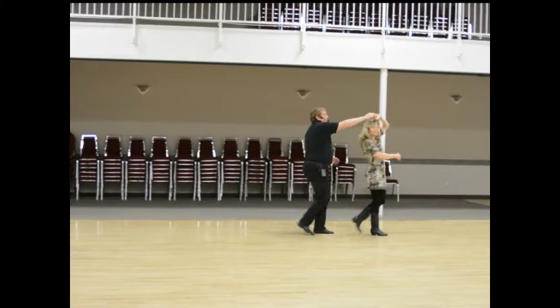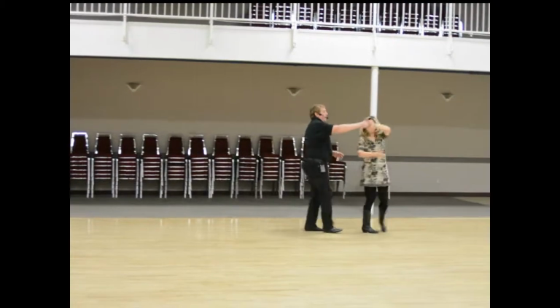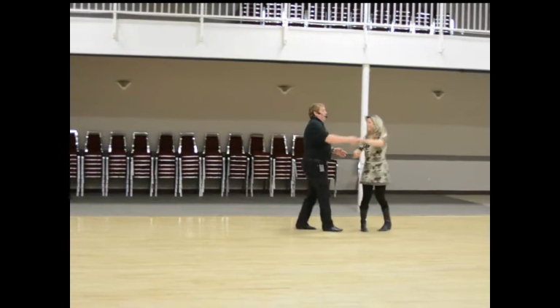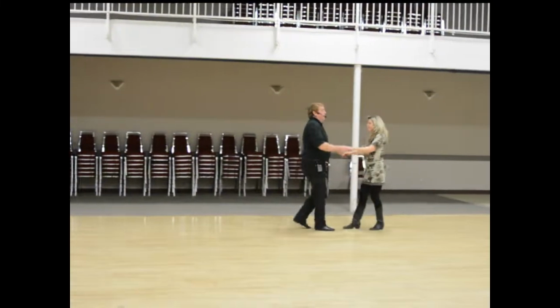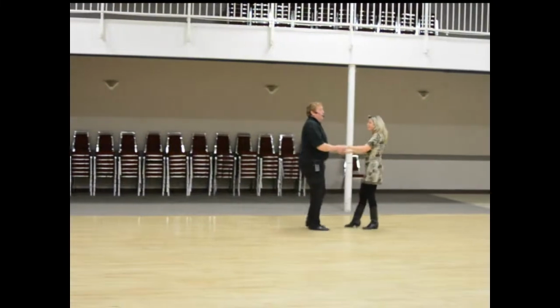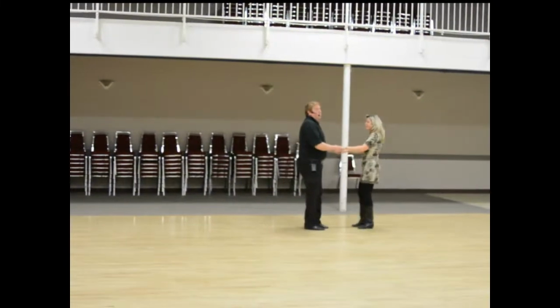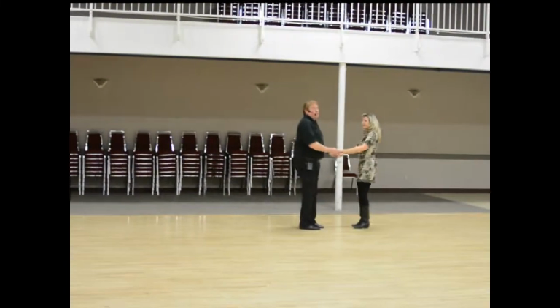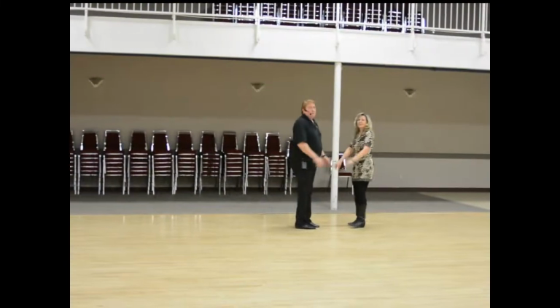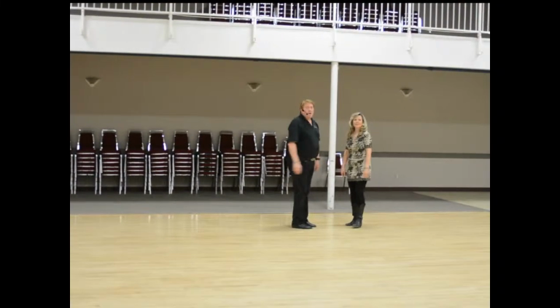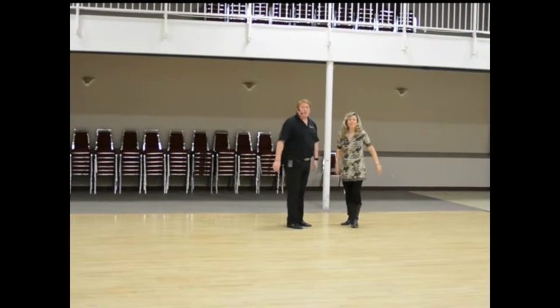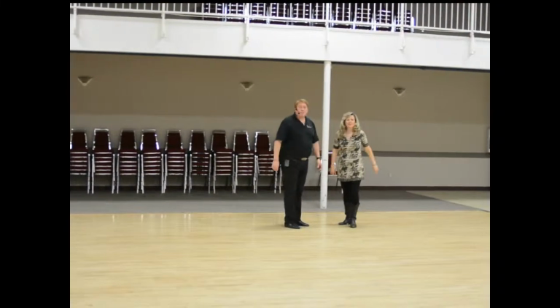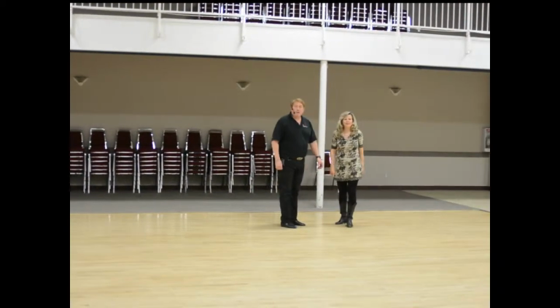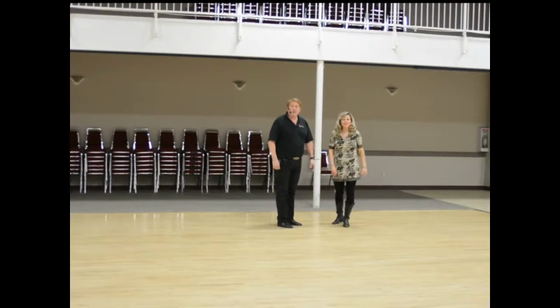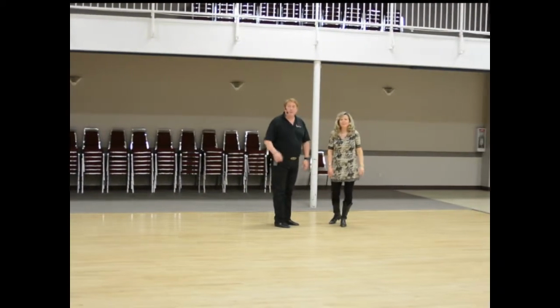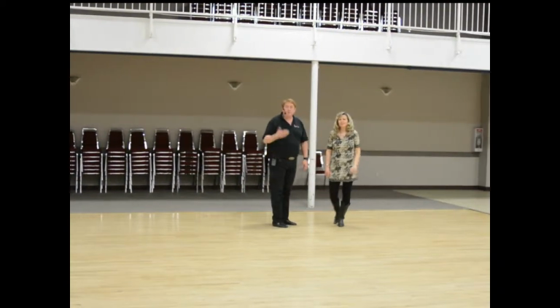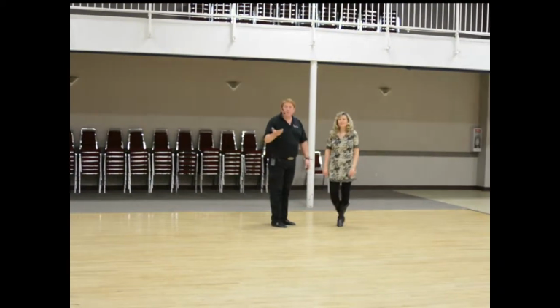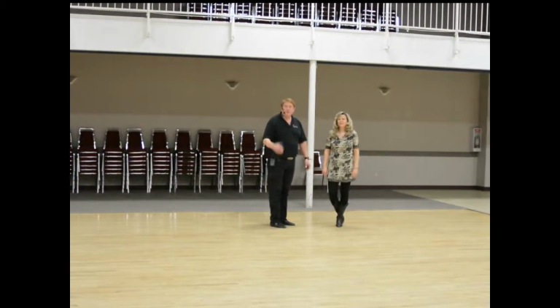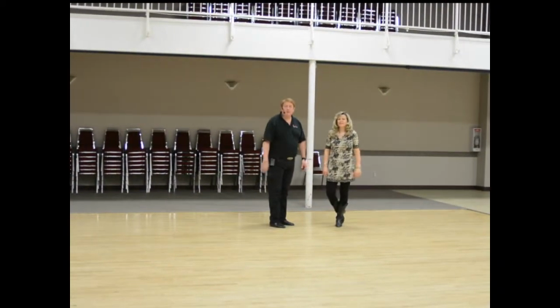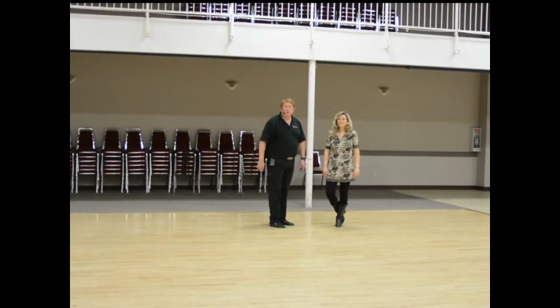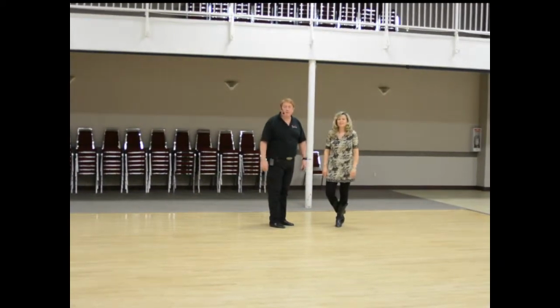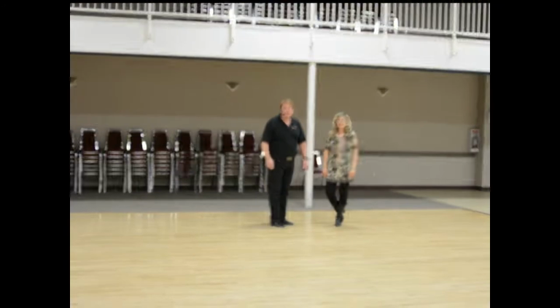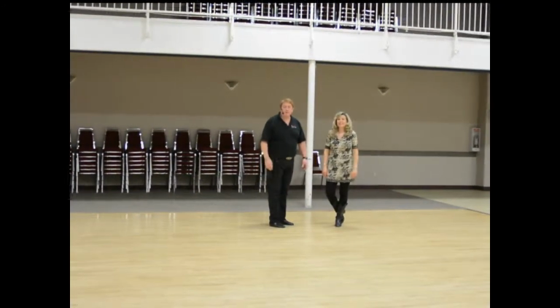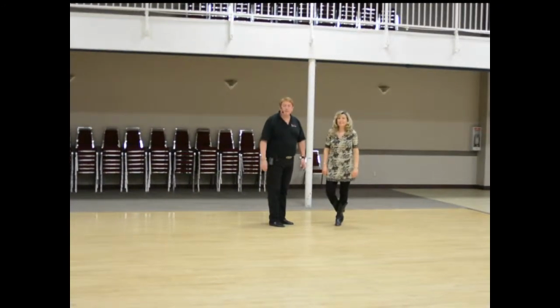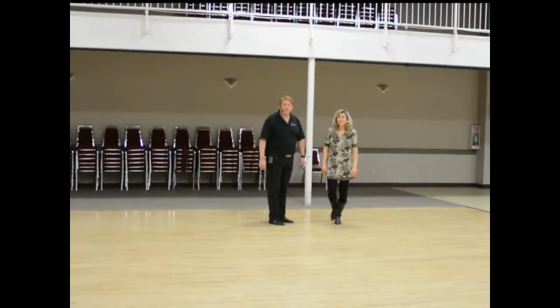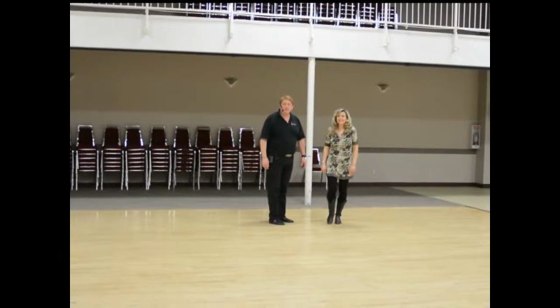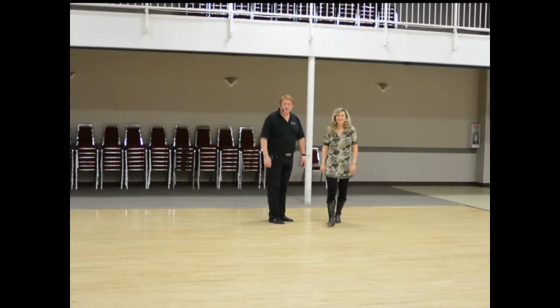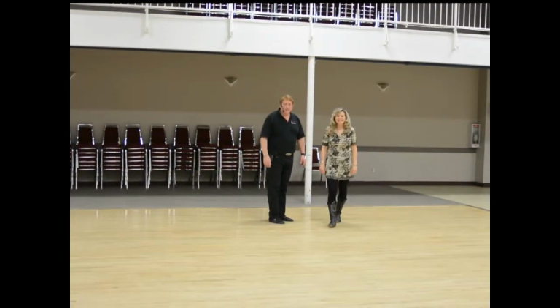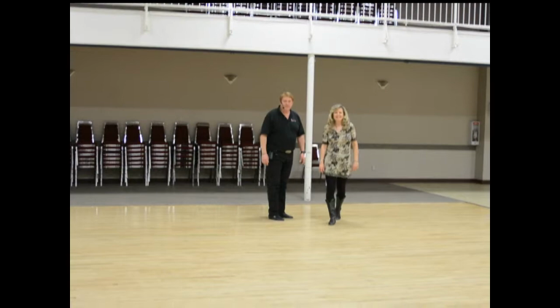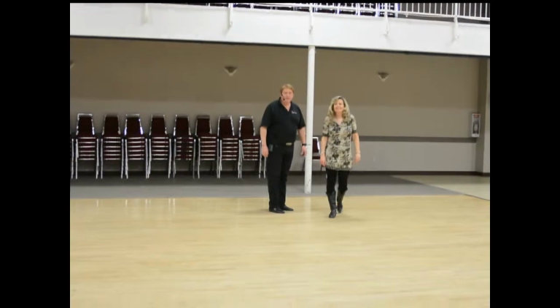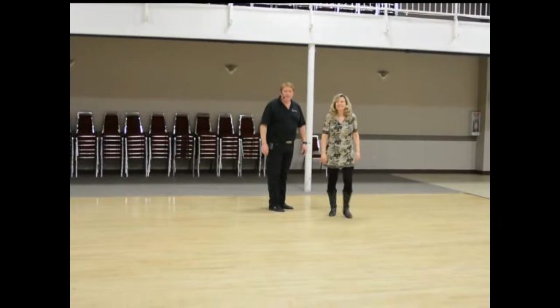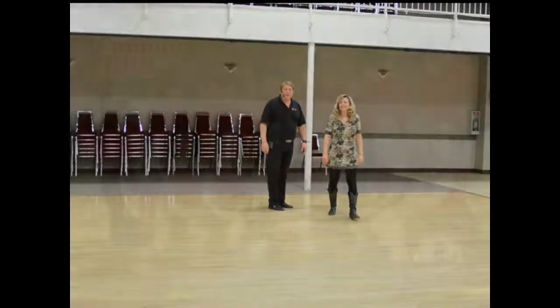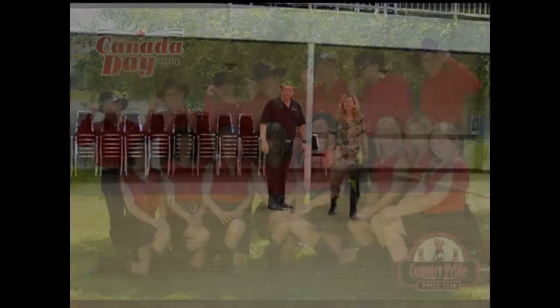We're going to pick it up from there next week. And that was your first week of six-step.